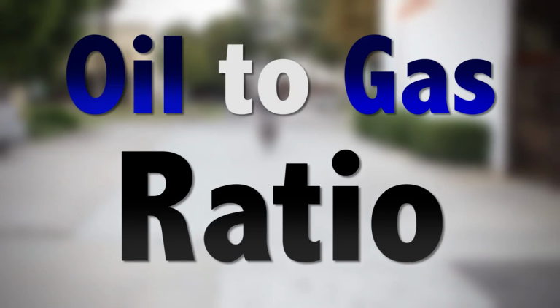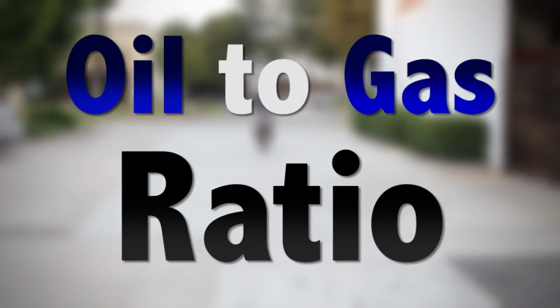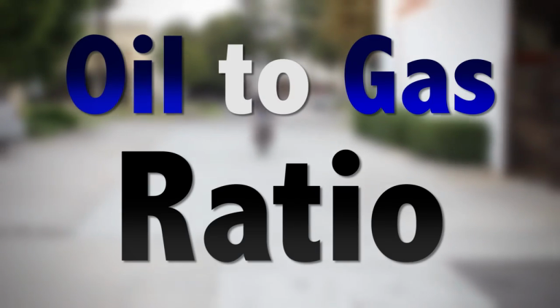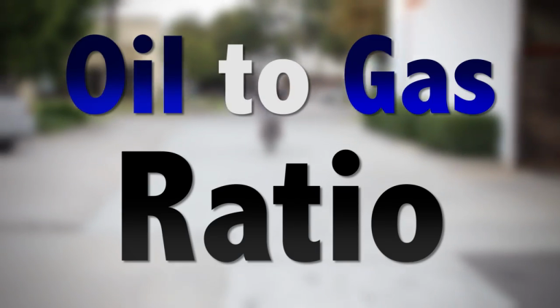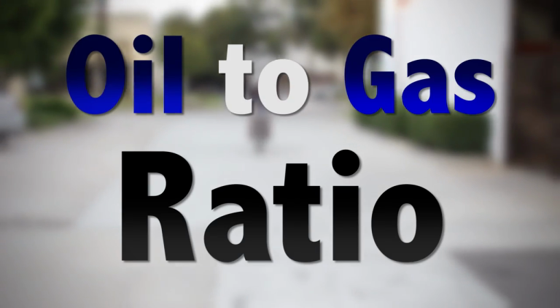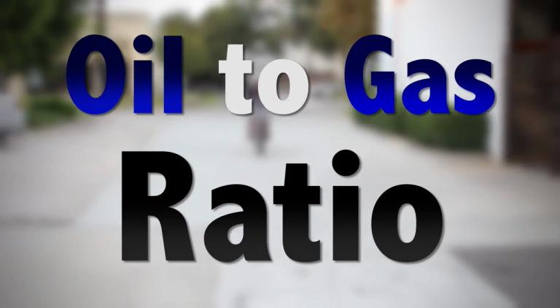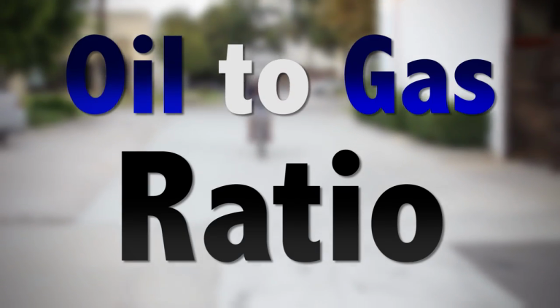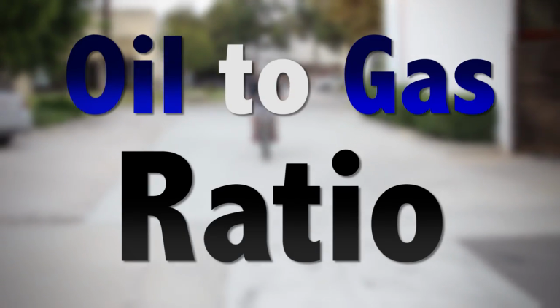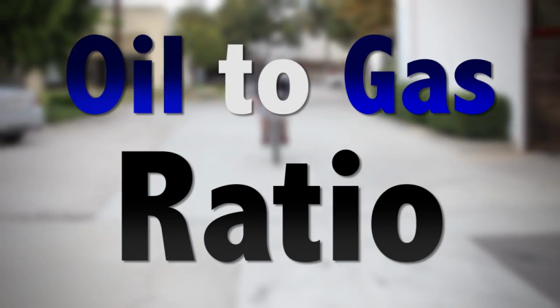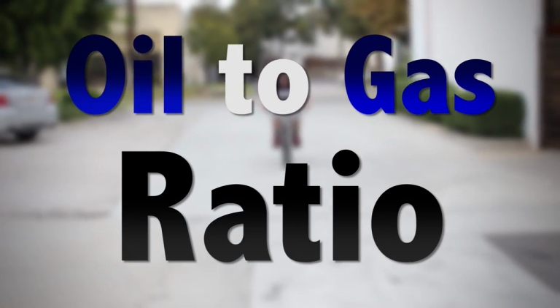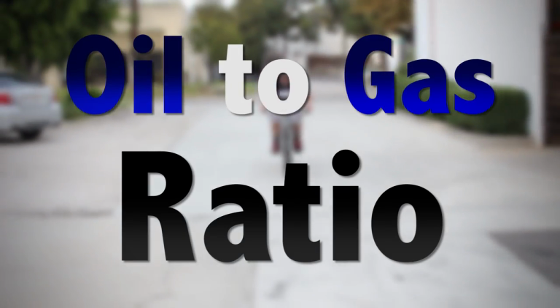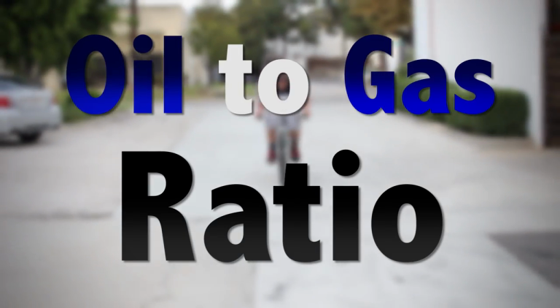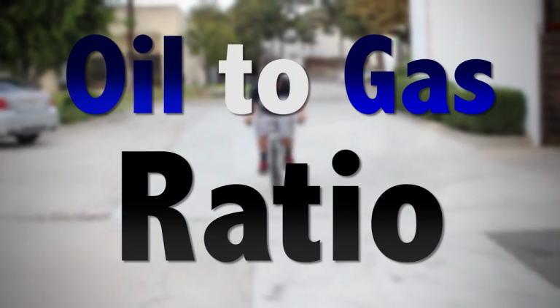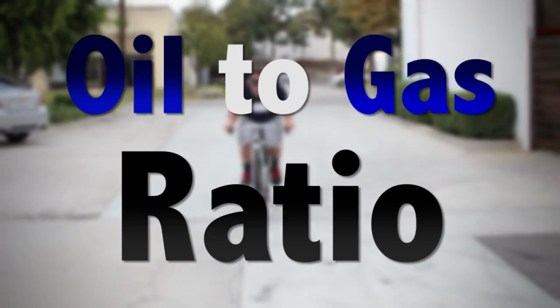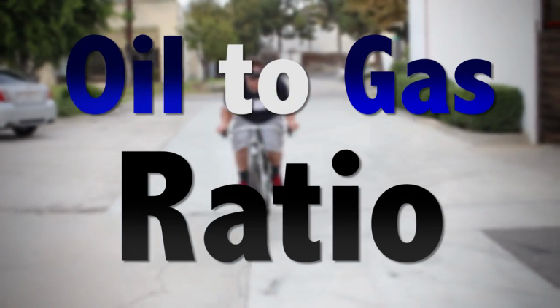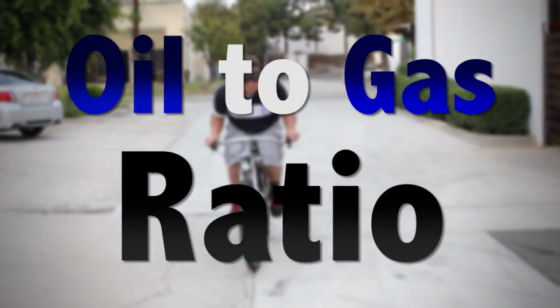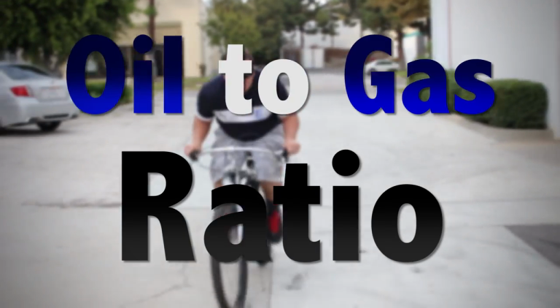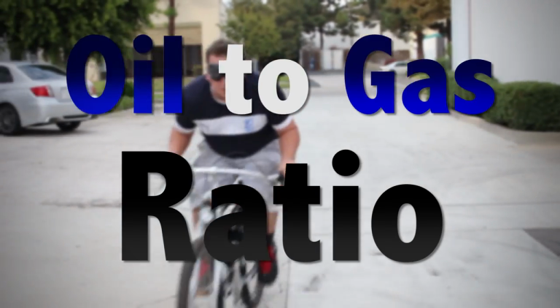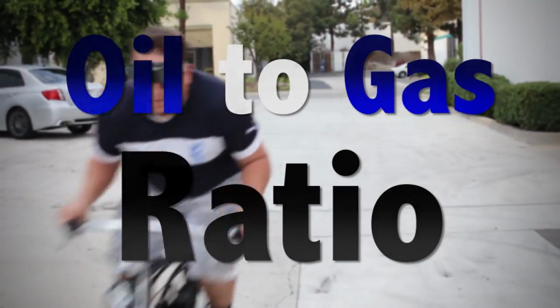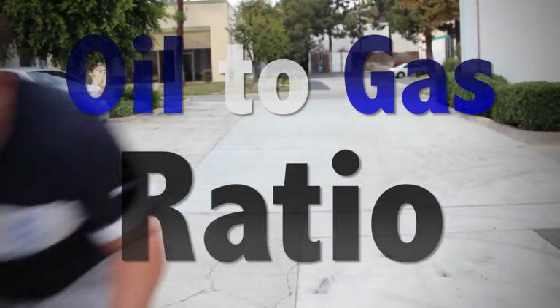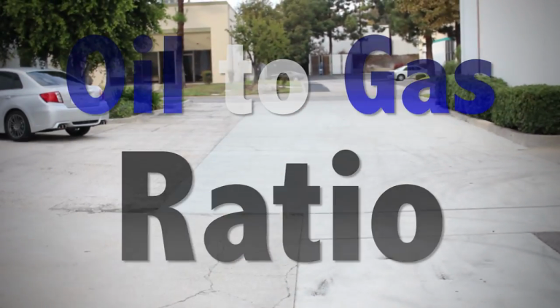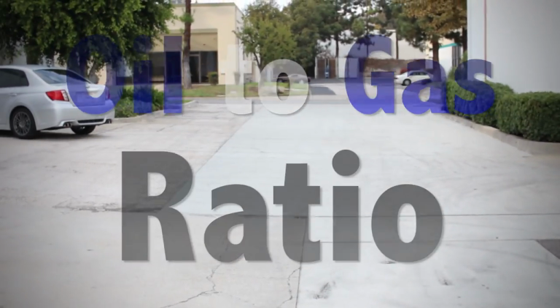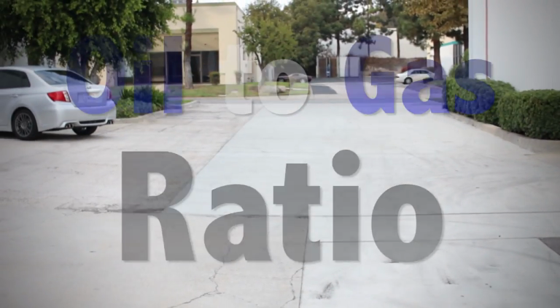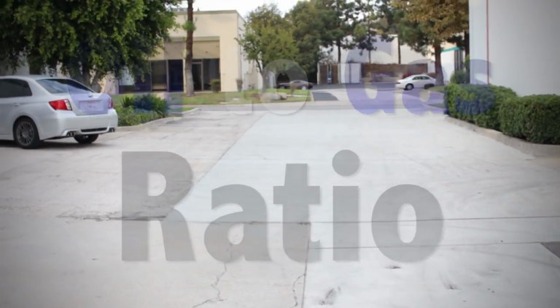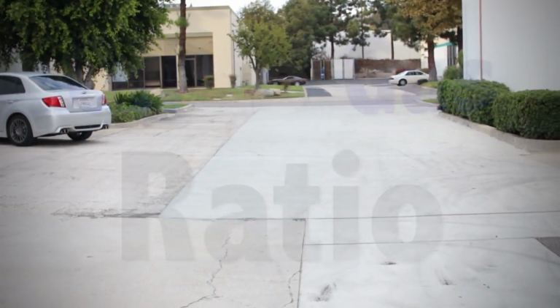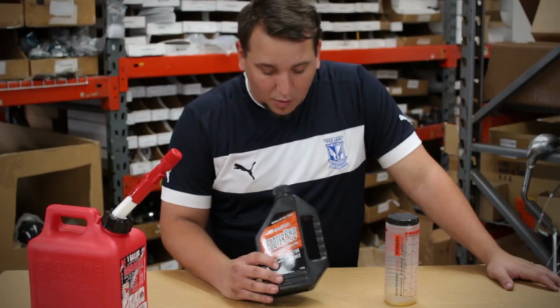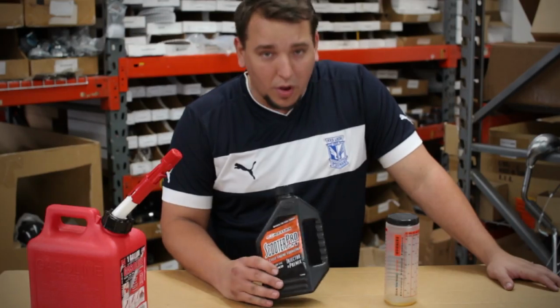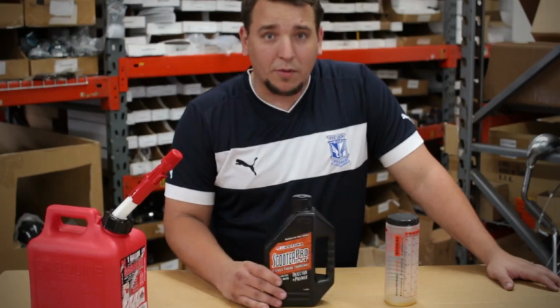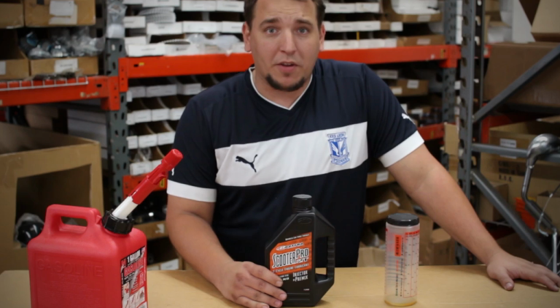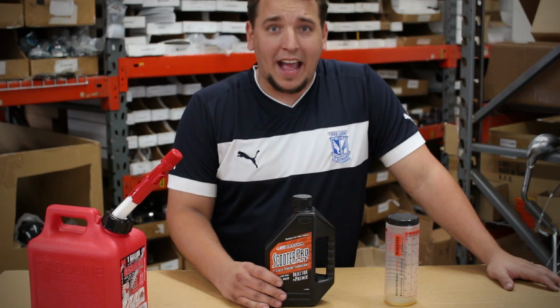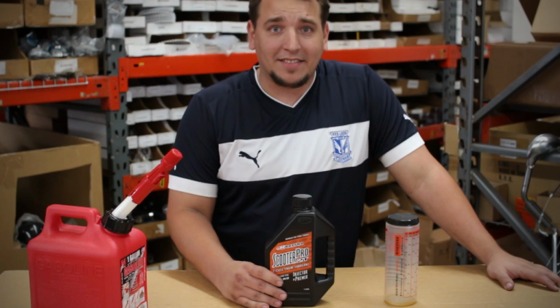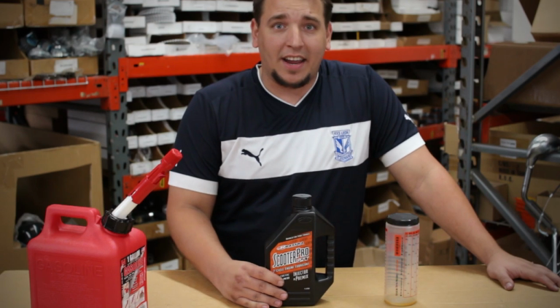How's it going riders? My name is Patrick from Bikeberry. We're going to go ahead and mix the oil in with our gas today.